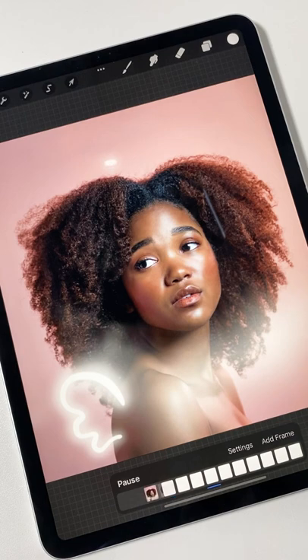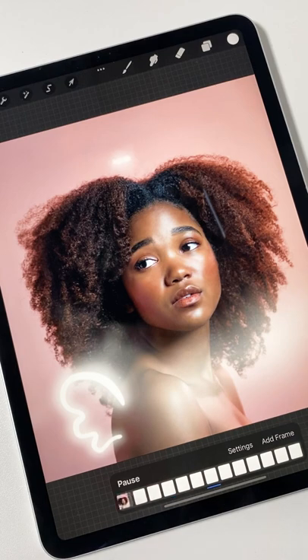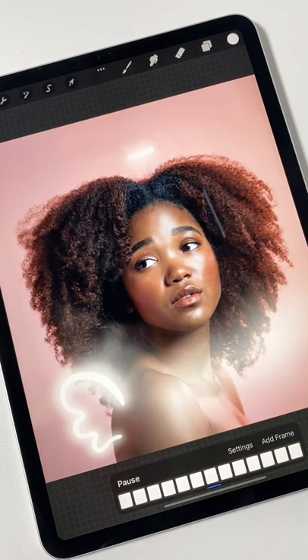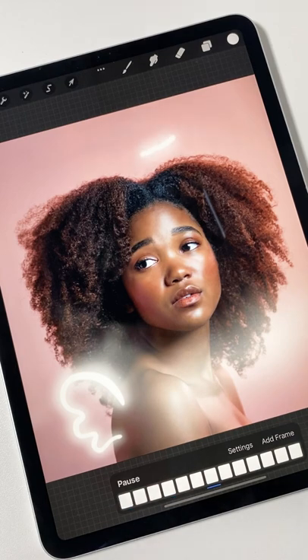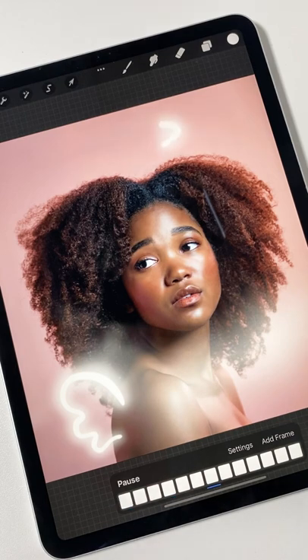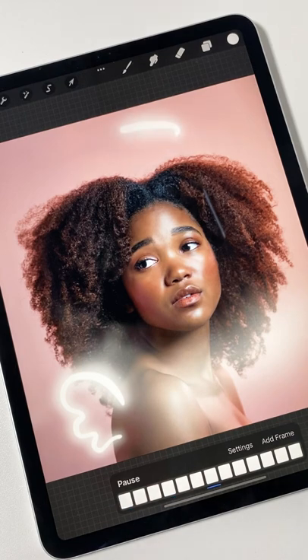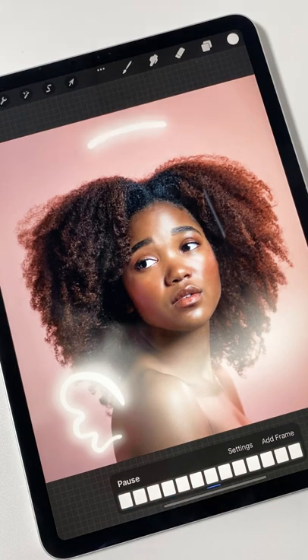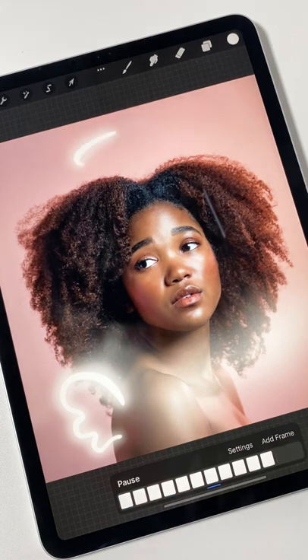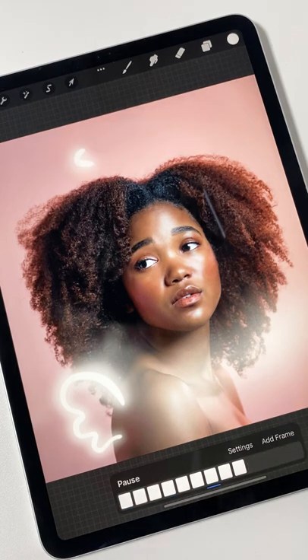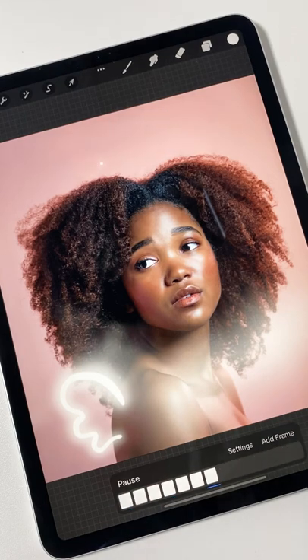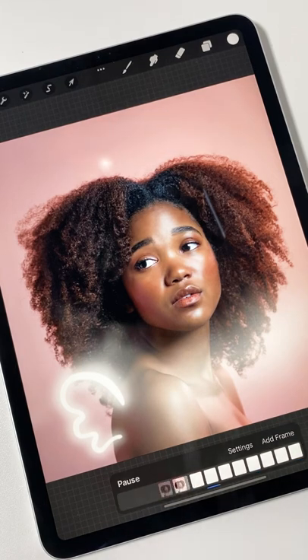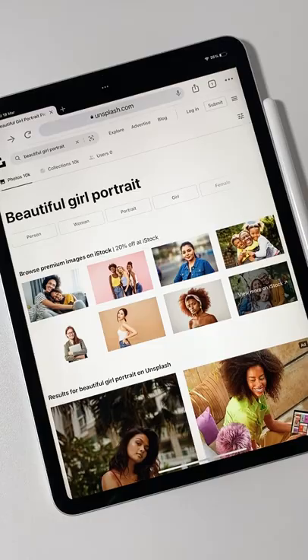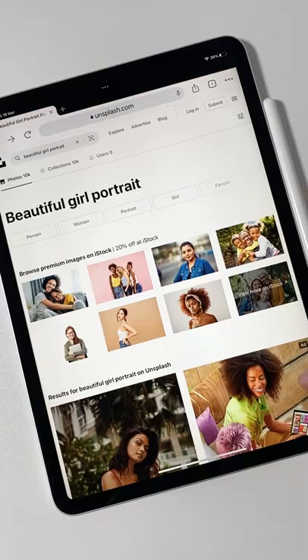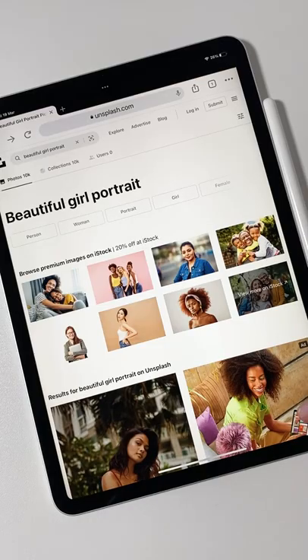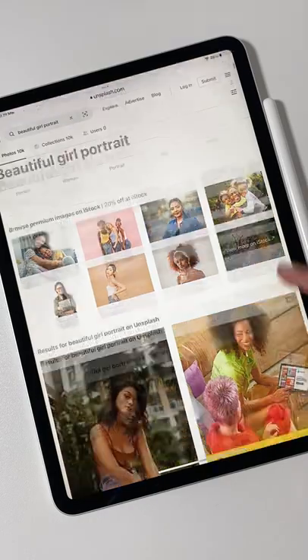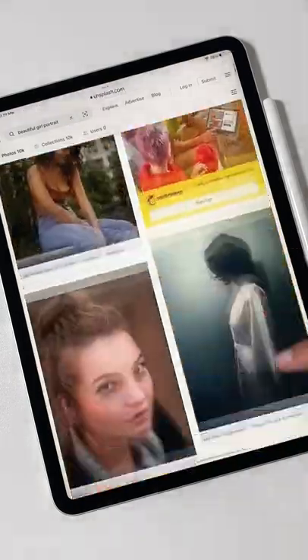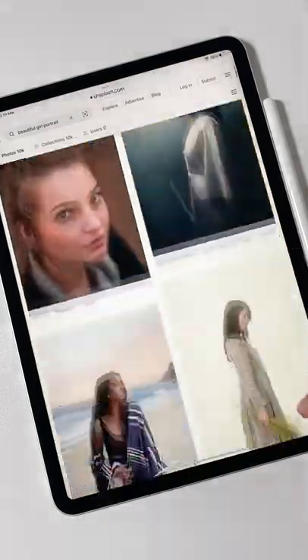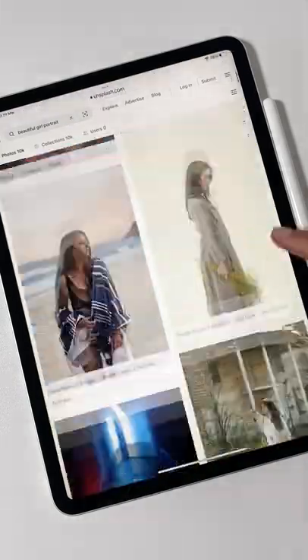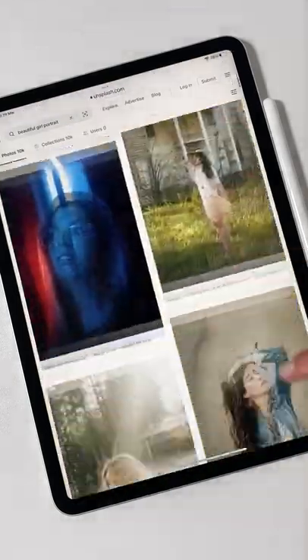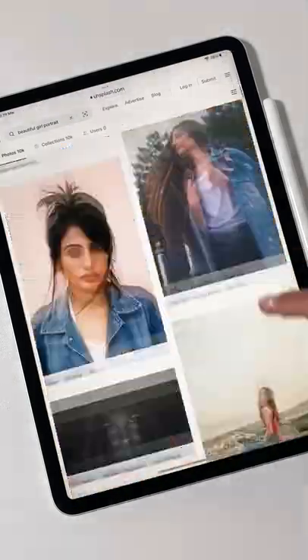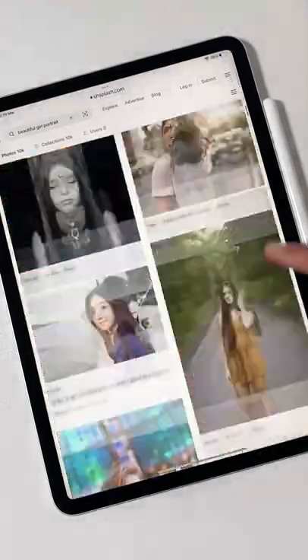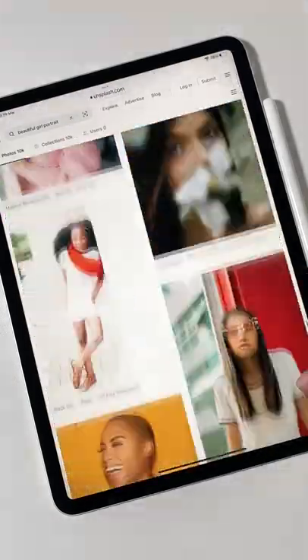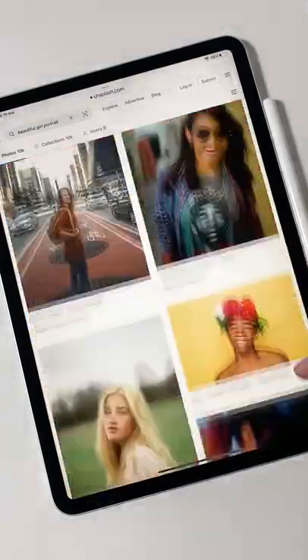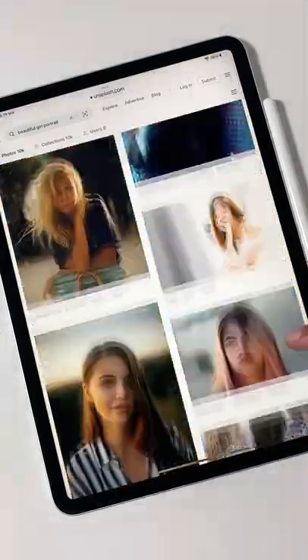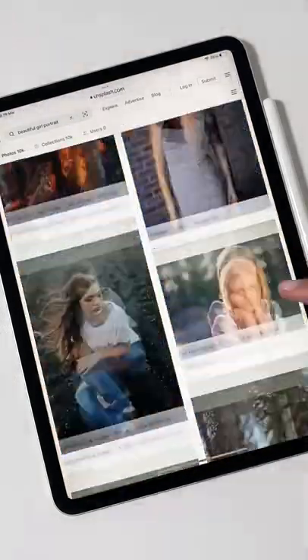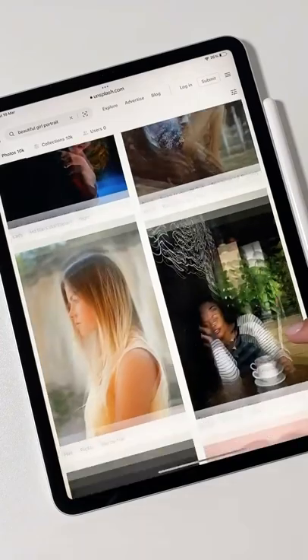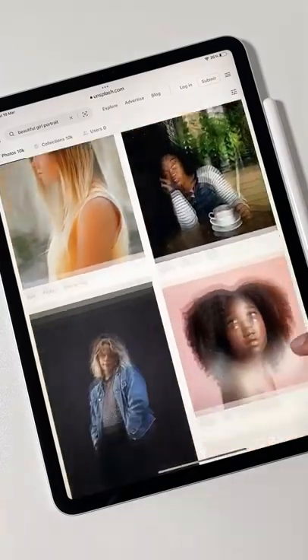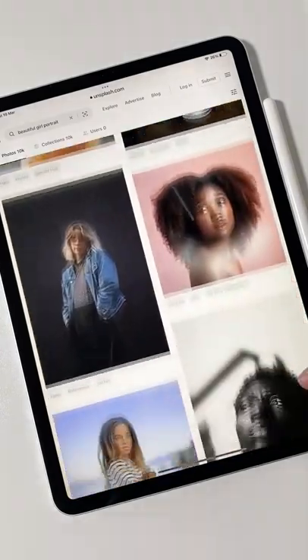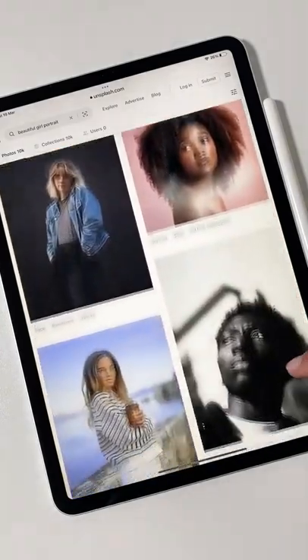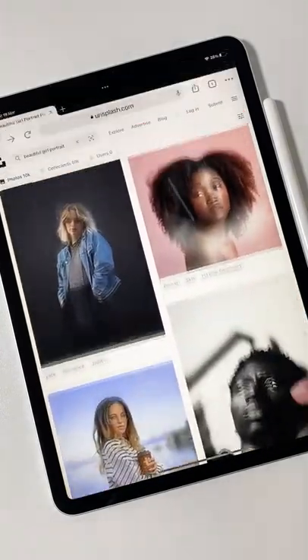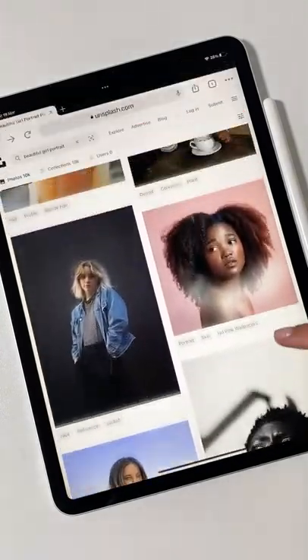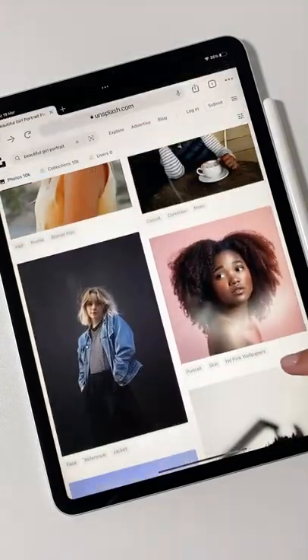Would you like to recreate this animation with your own photo? It's so easy and I'm gonna show you exactly how you can do this.